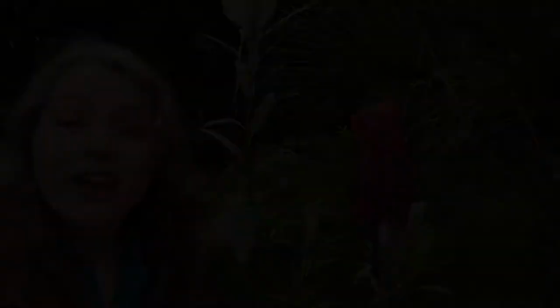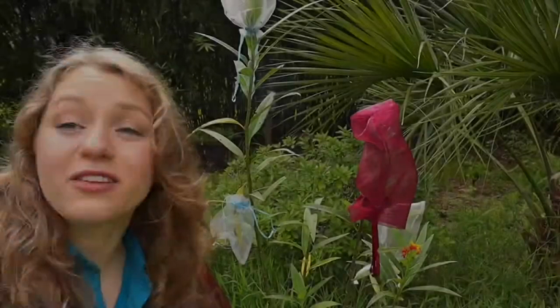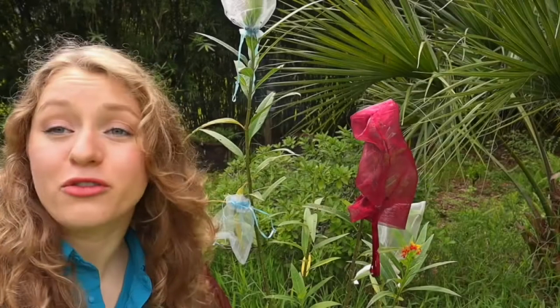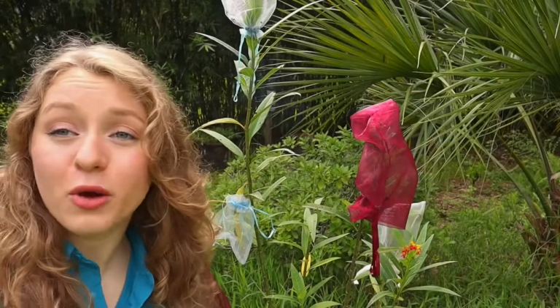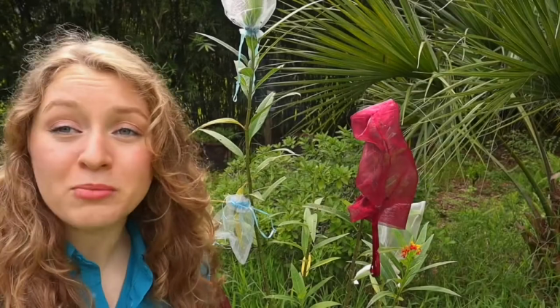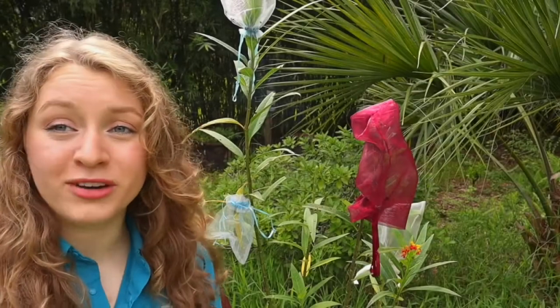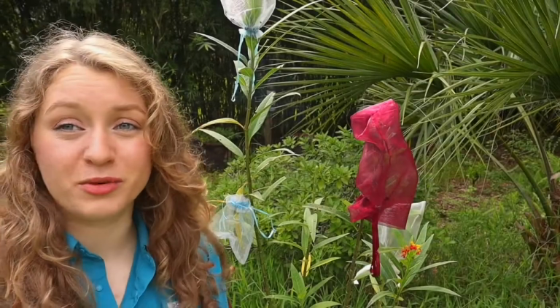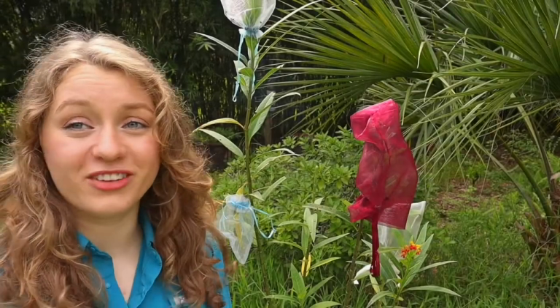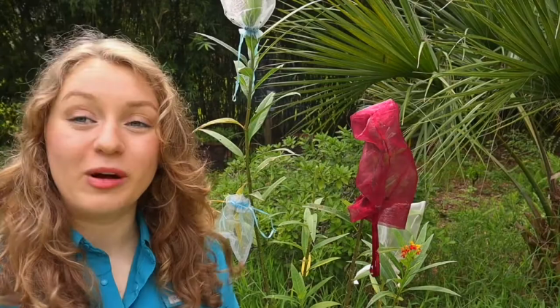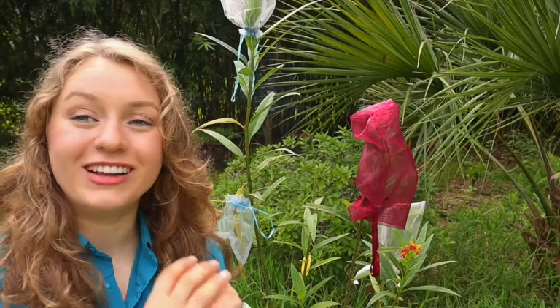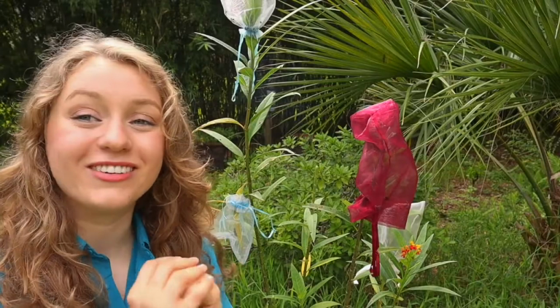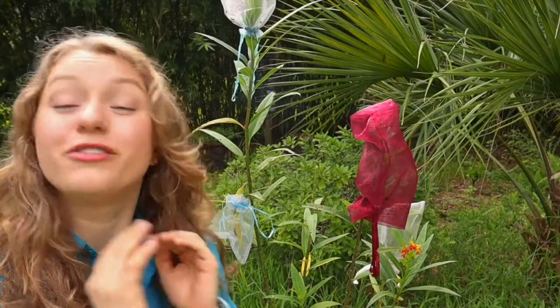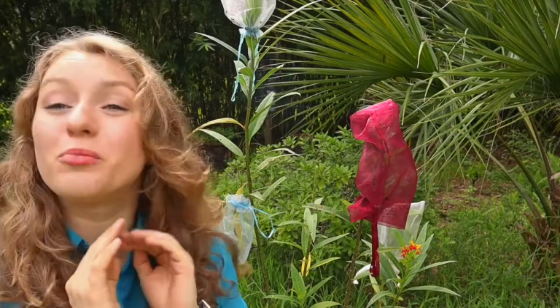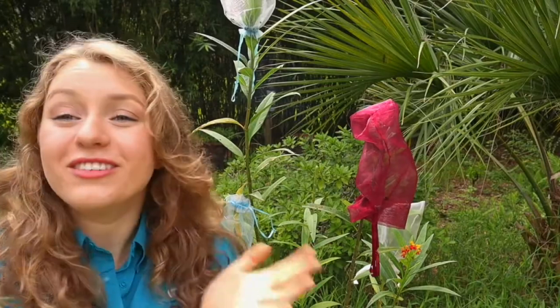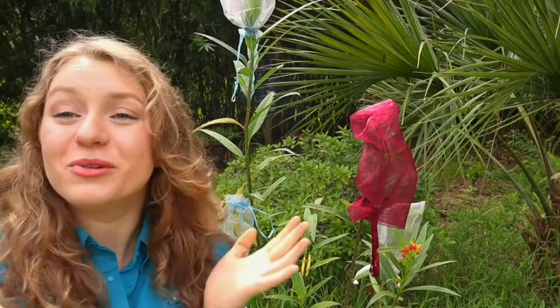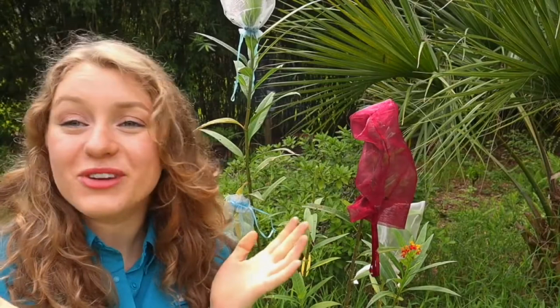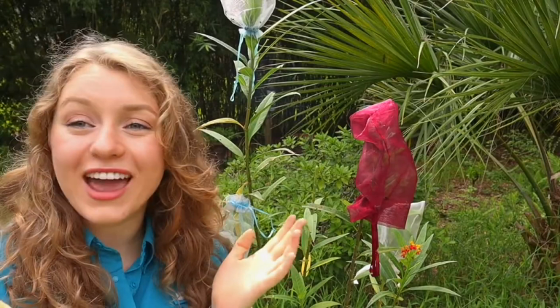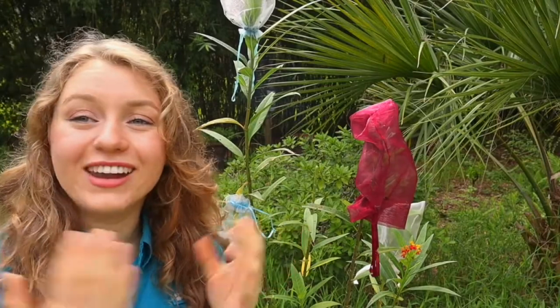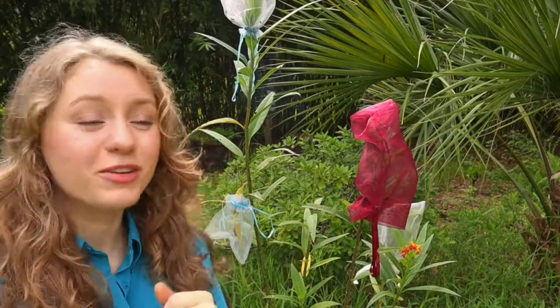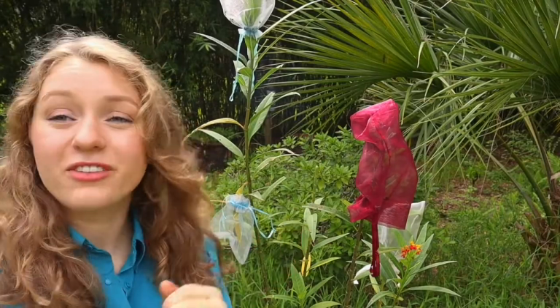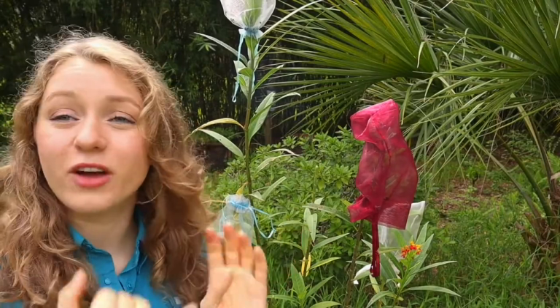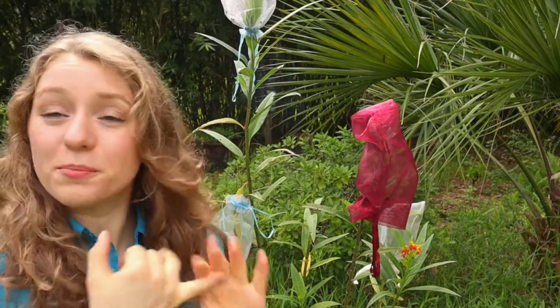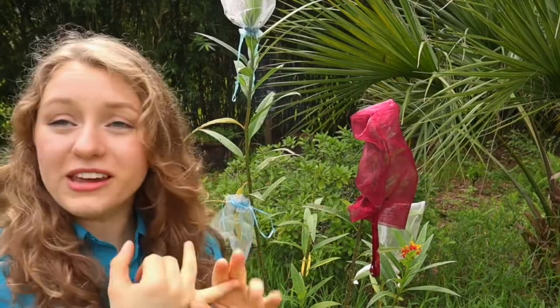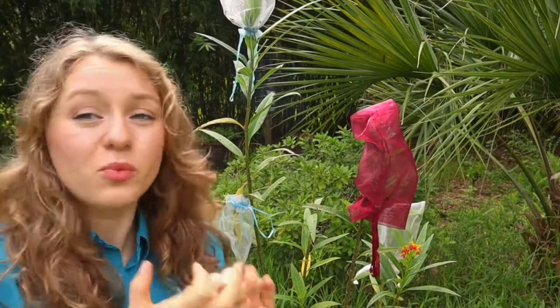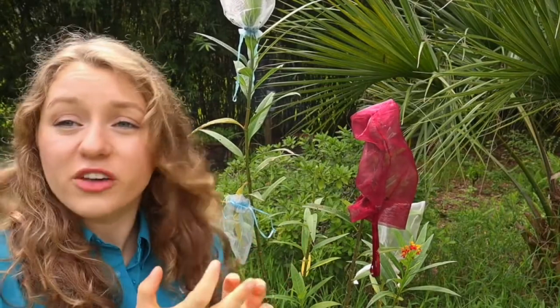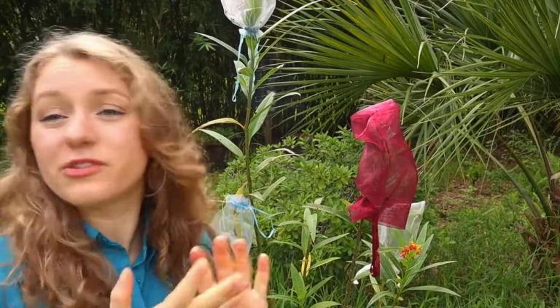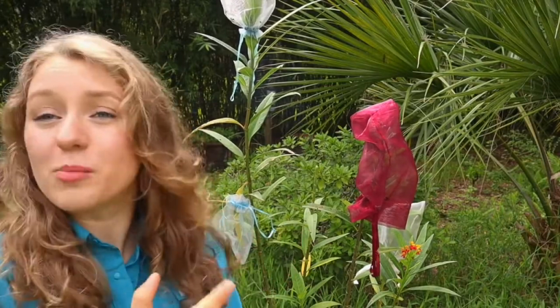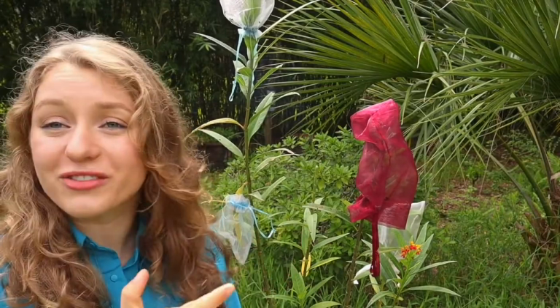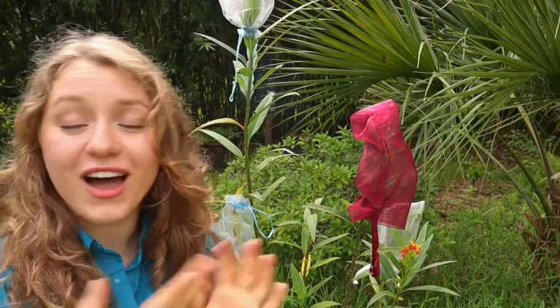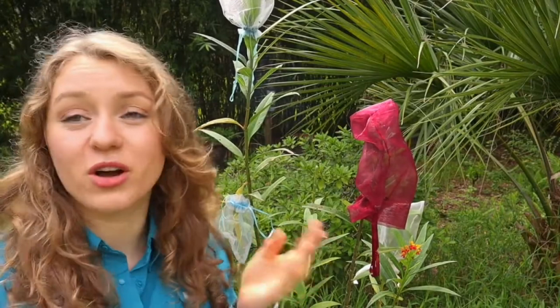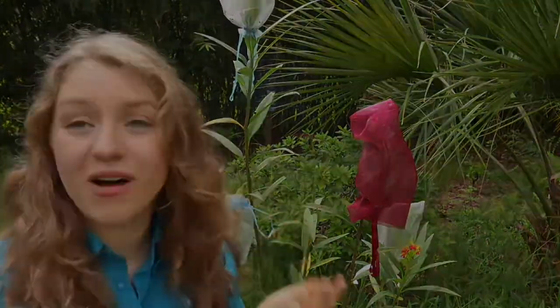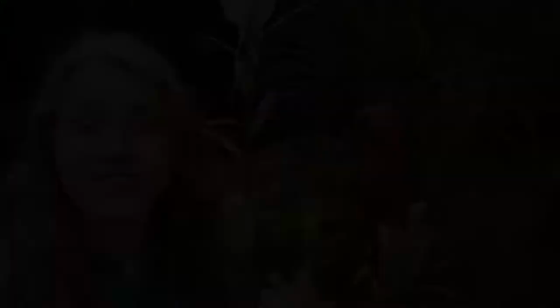It is so important to protect our pollinators, so please do what you can to protect our bees, wasps, butterflies, and moths.